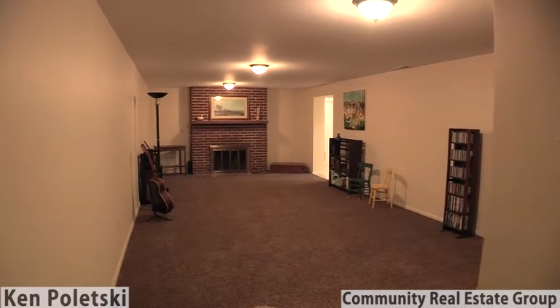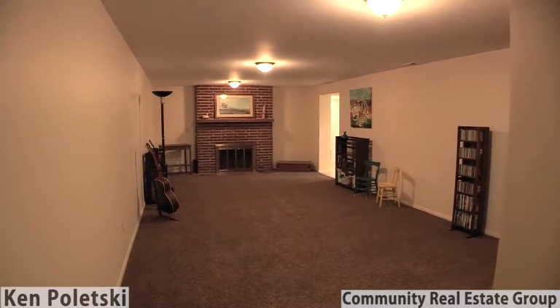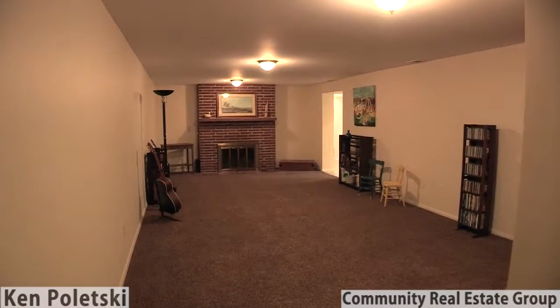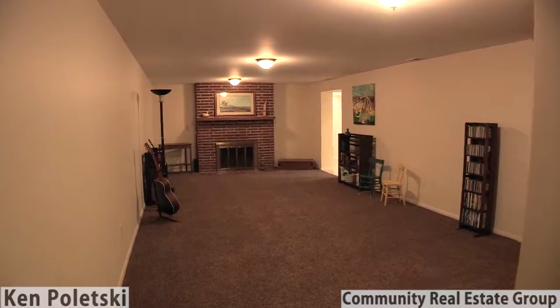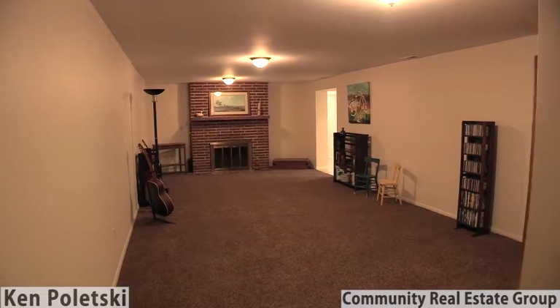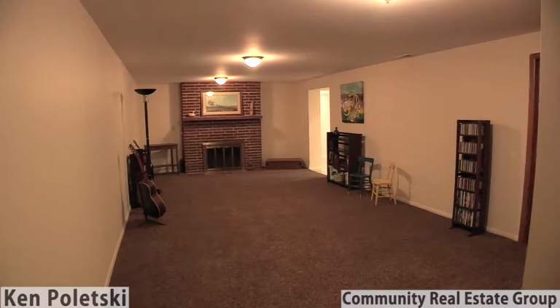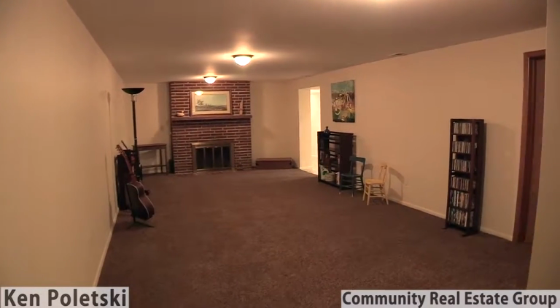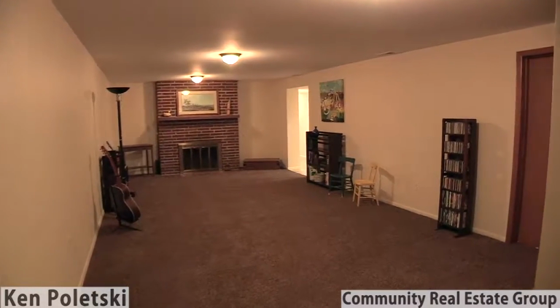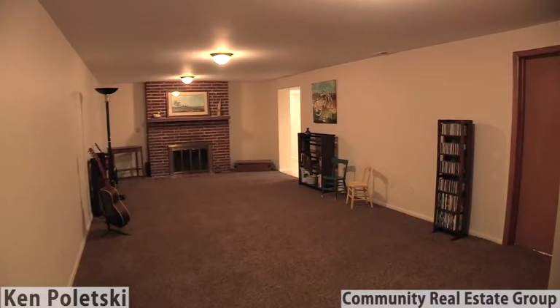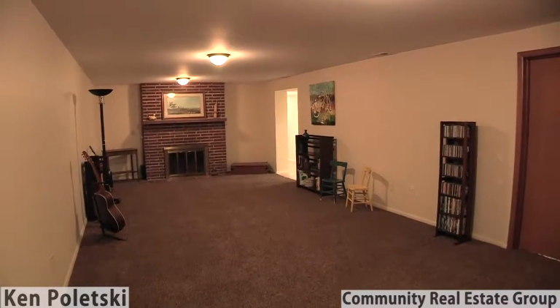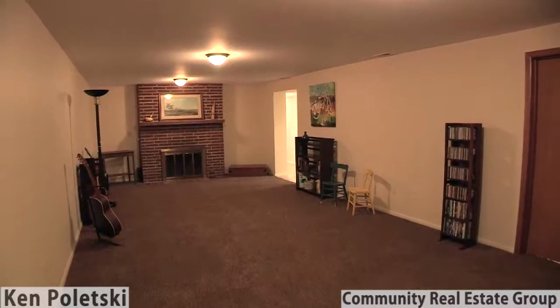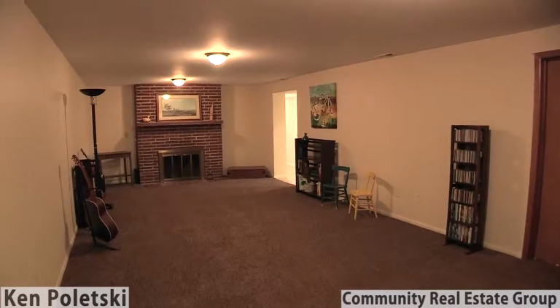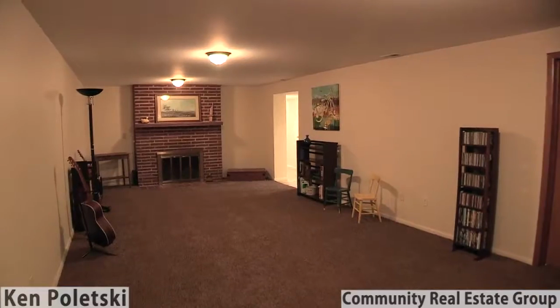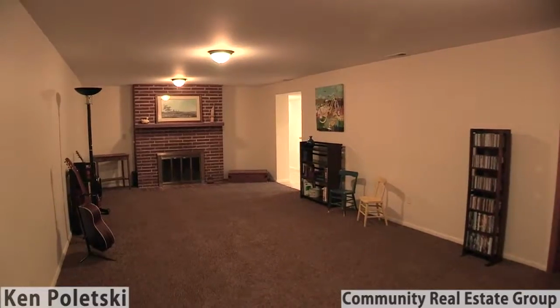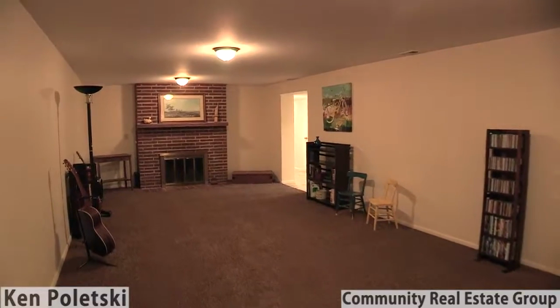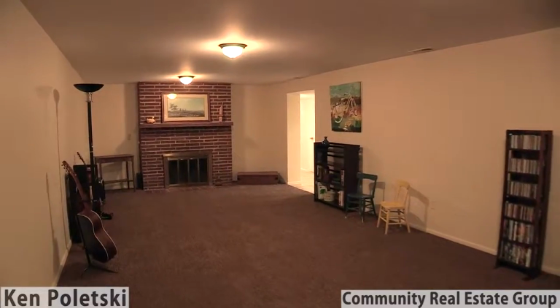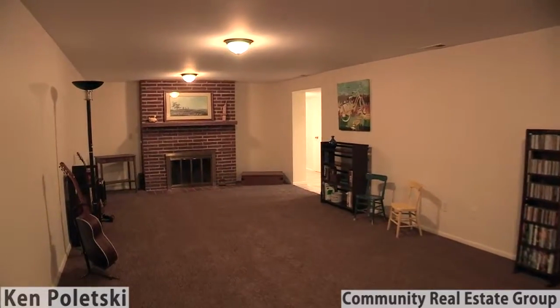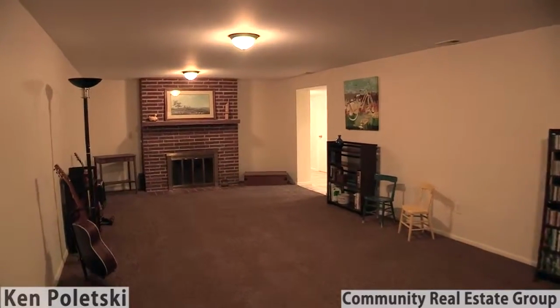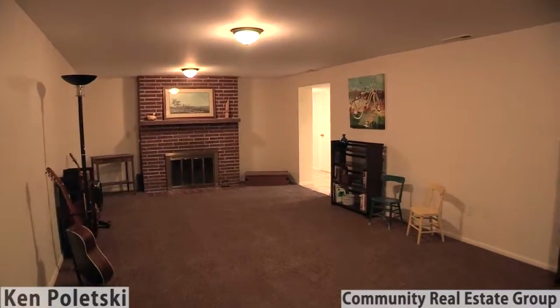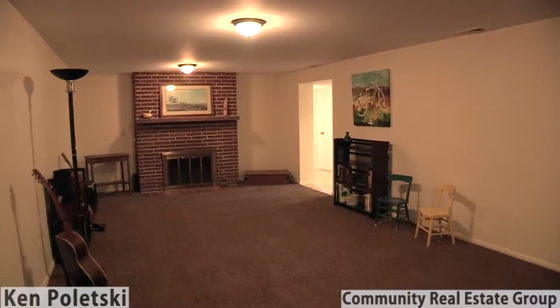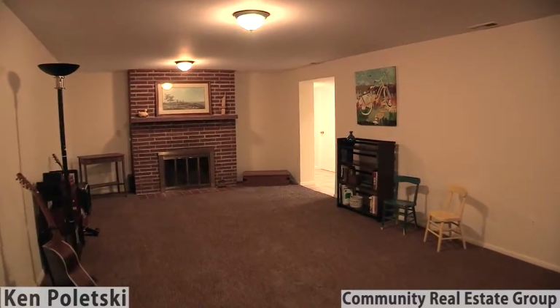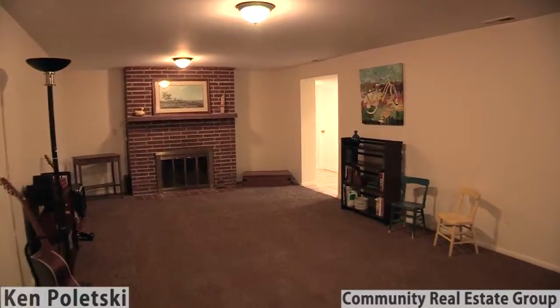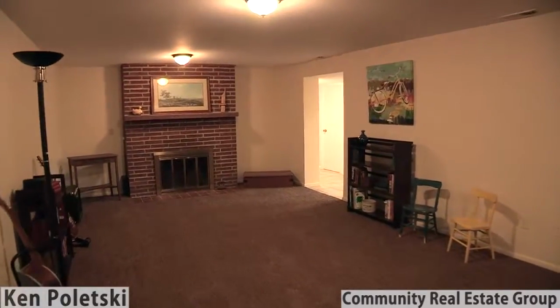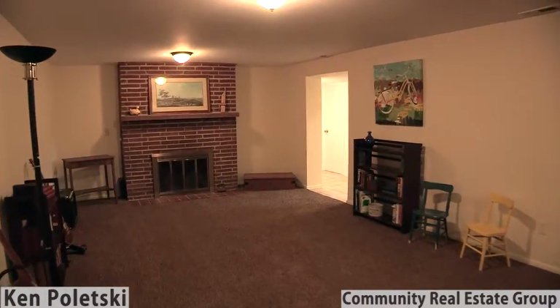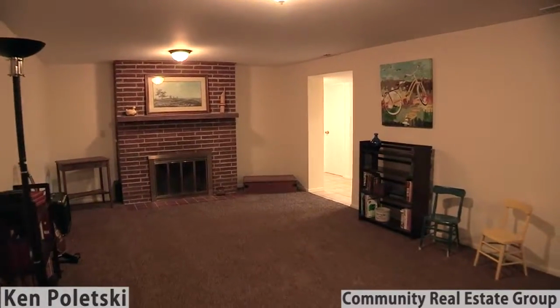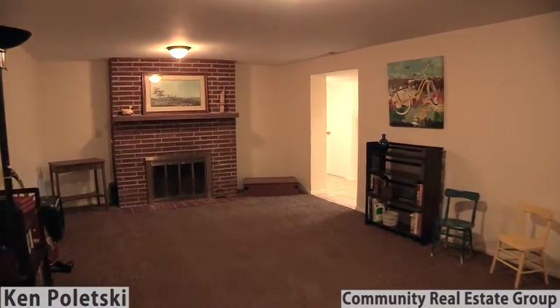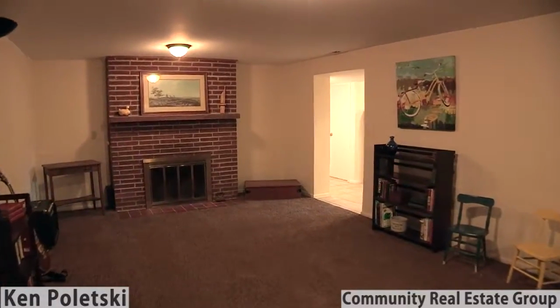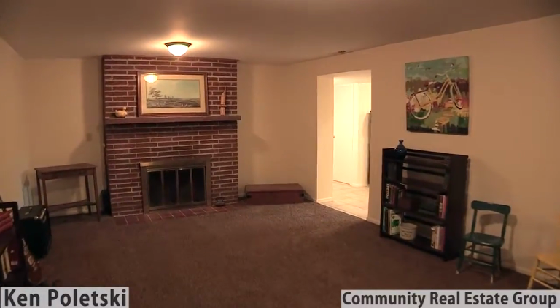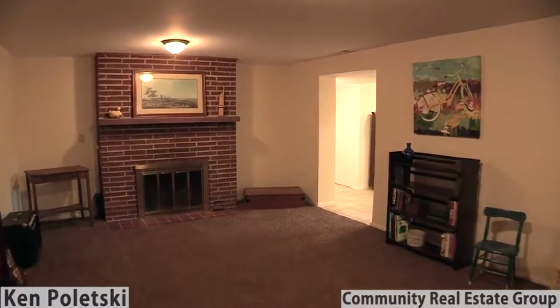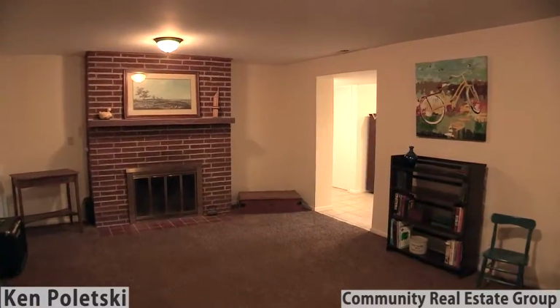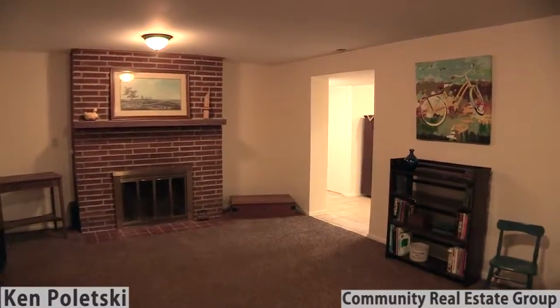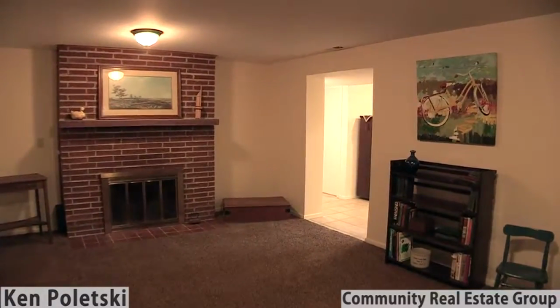Downstairs, you'll find a huge additional living space to extend your family activities.